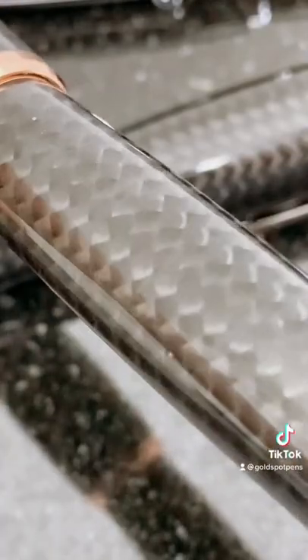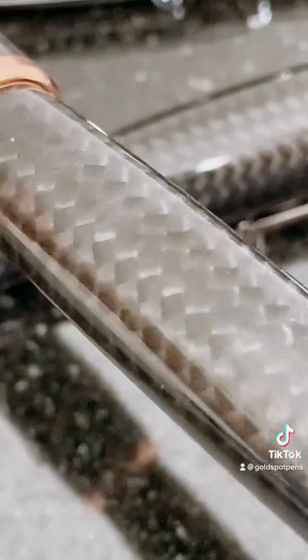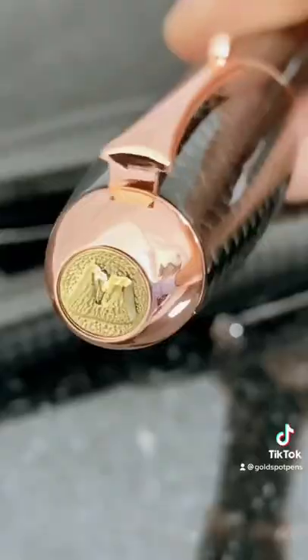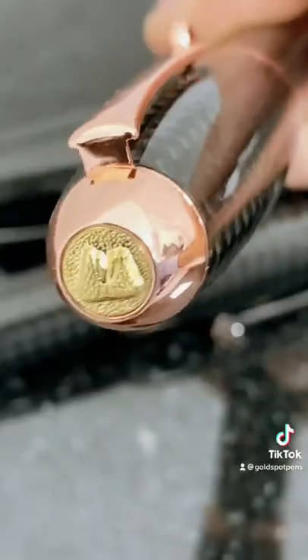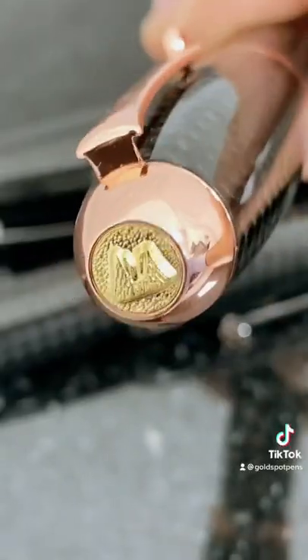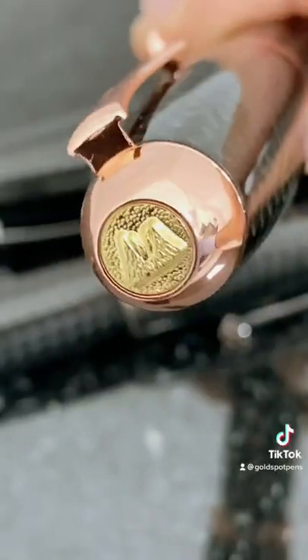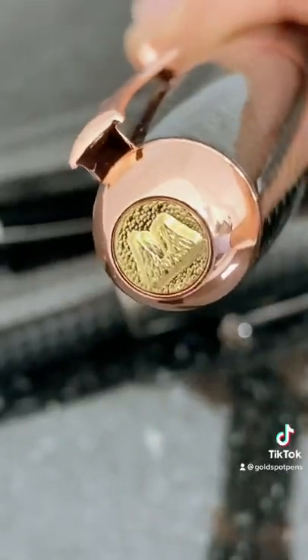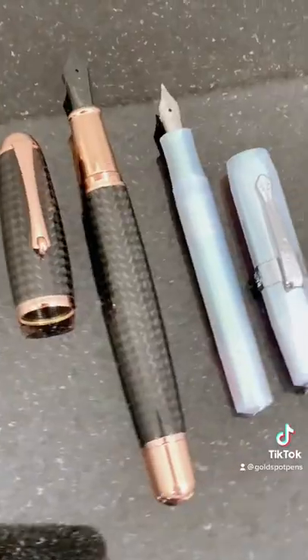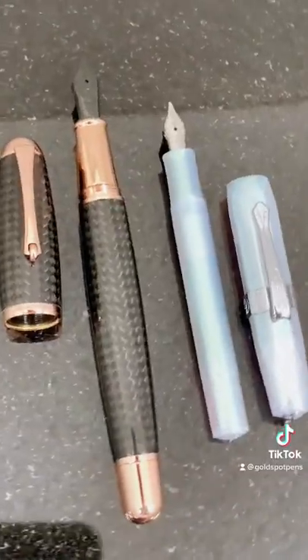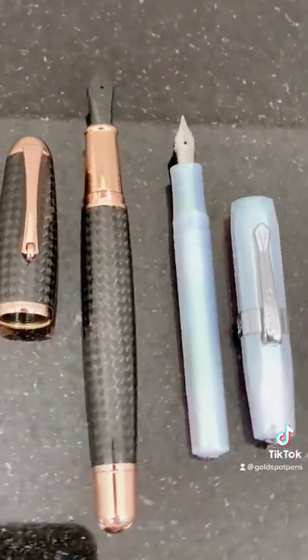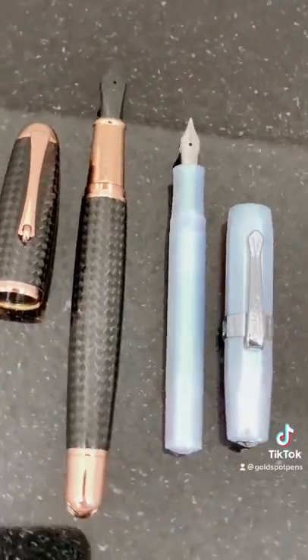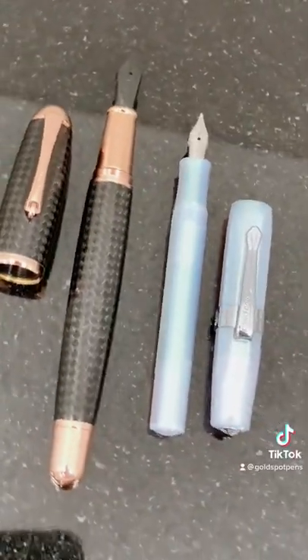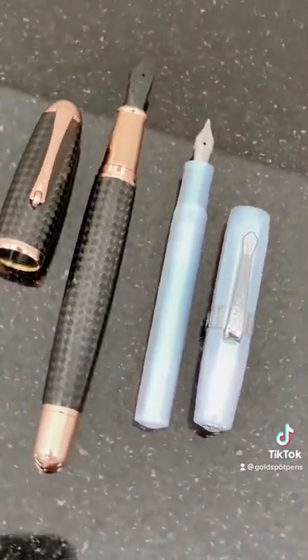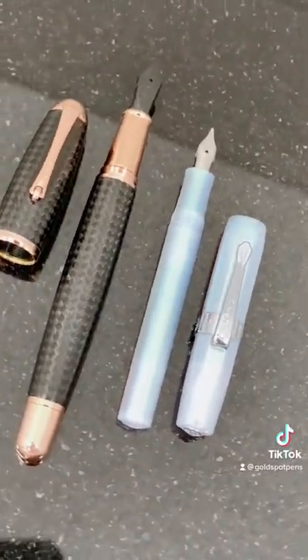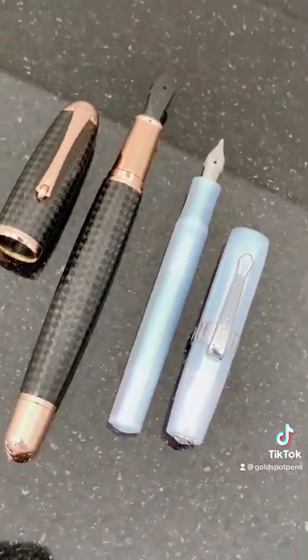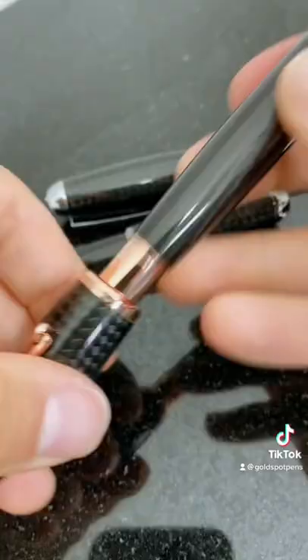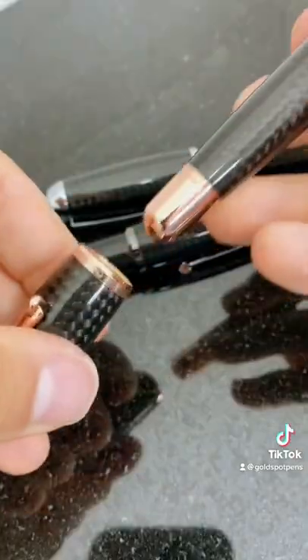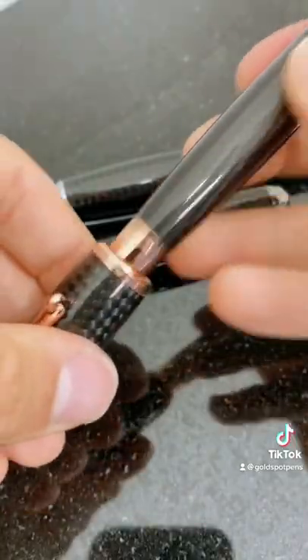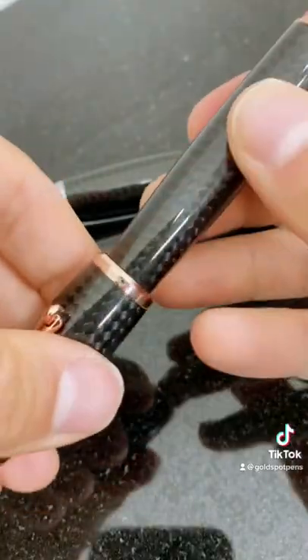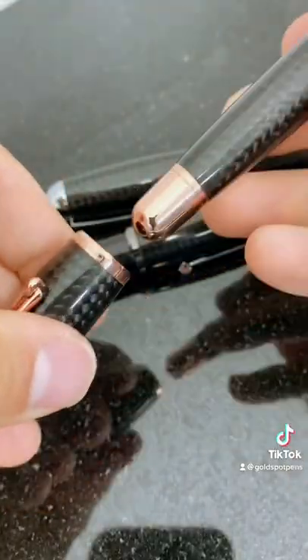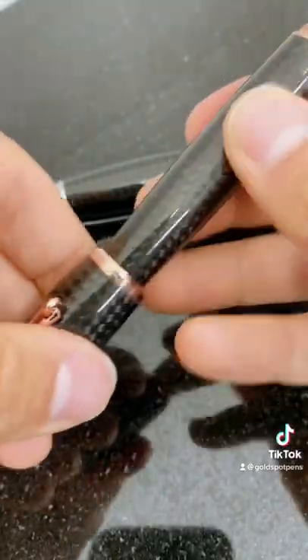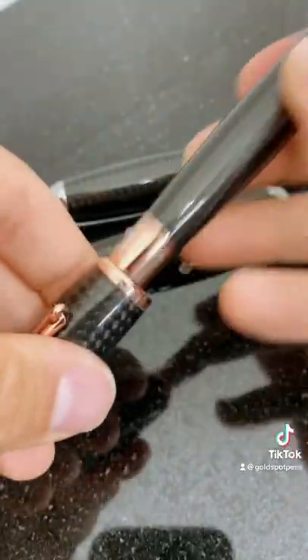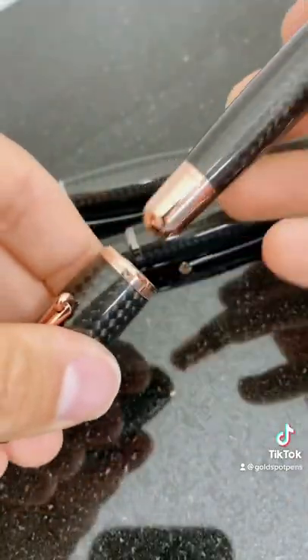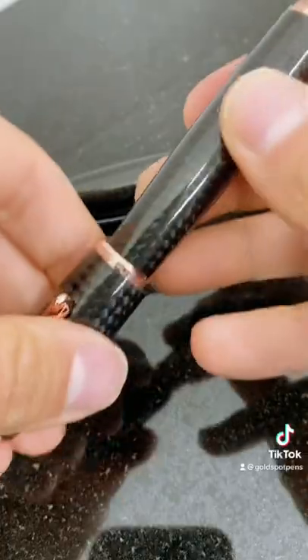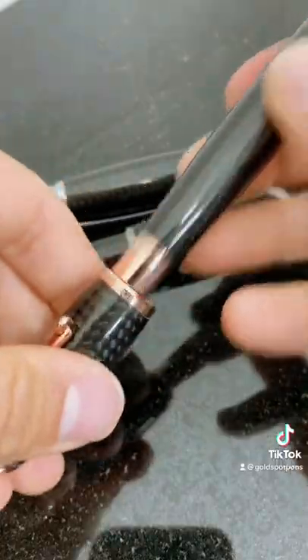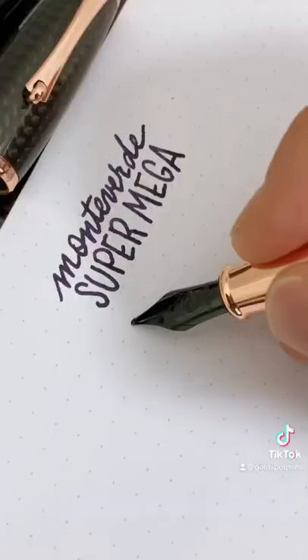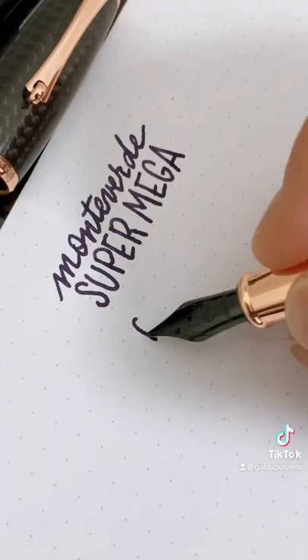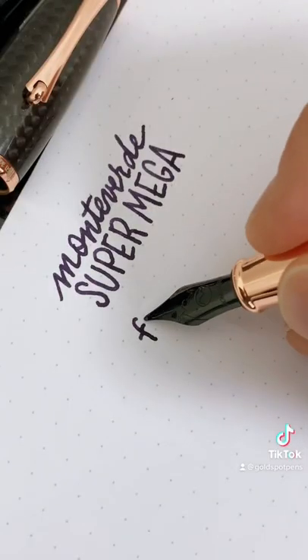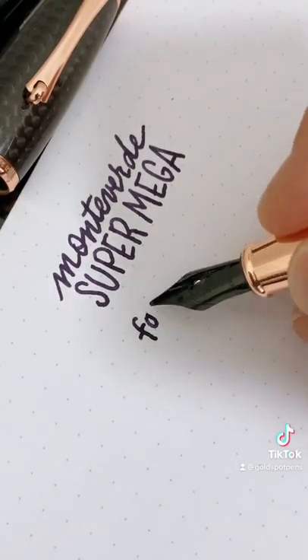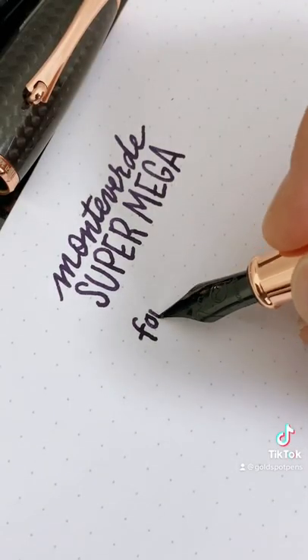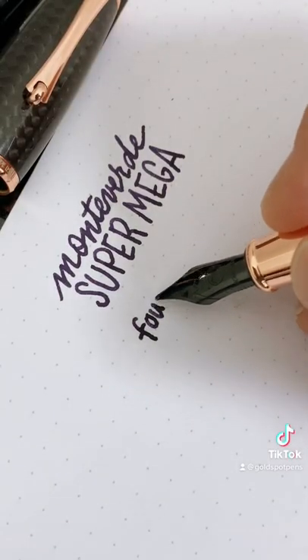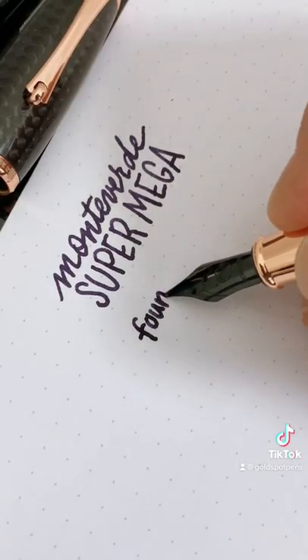This massive pen has a woven carbon fiber barrel and isn't messing around. Just don't try posting the cap on the back, because it won't.